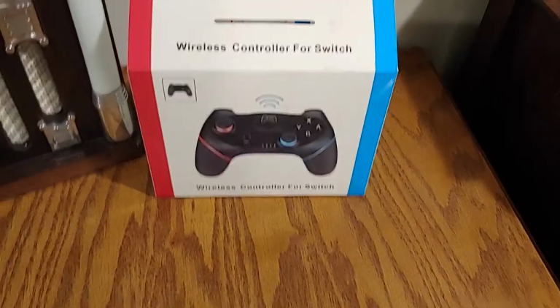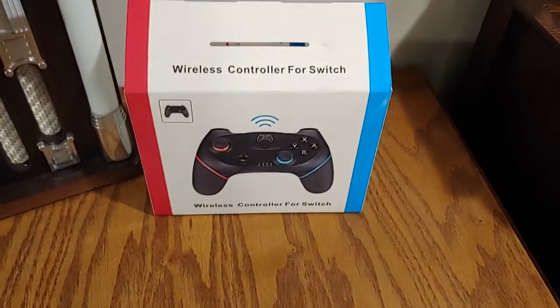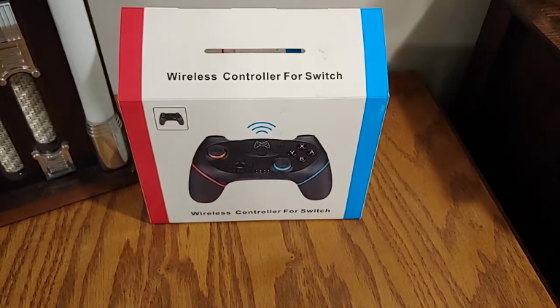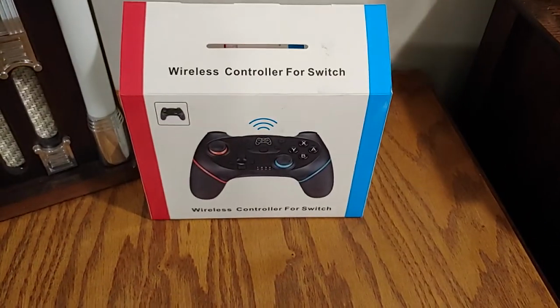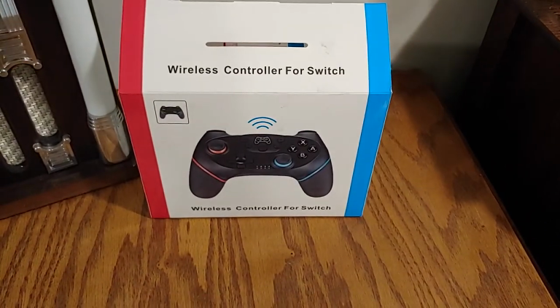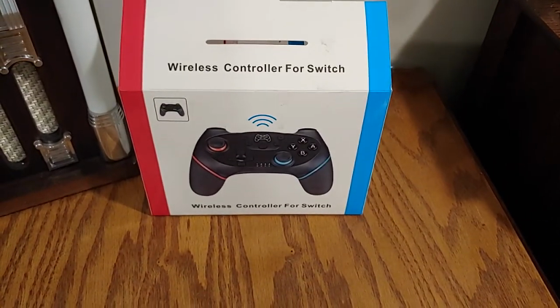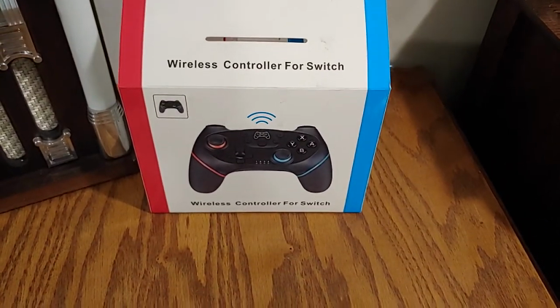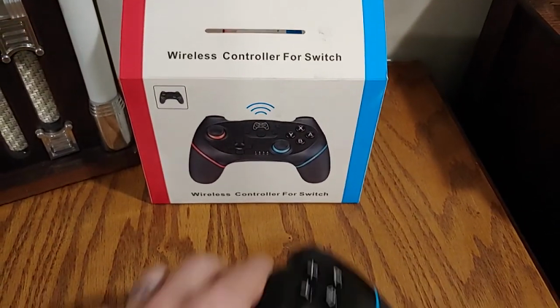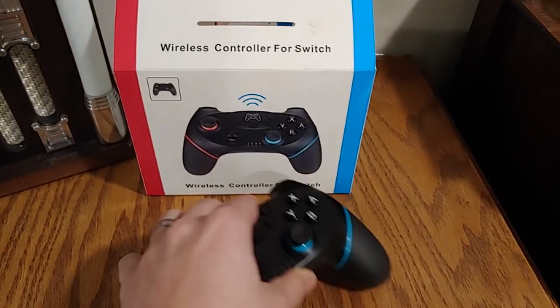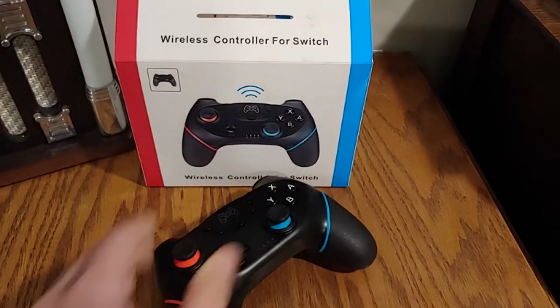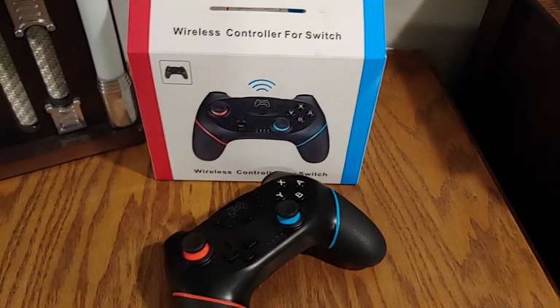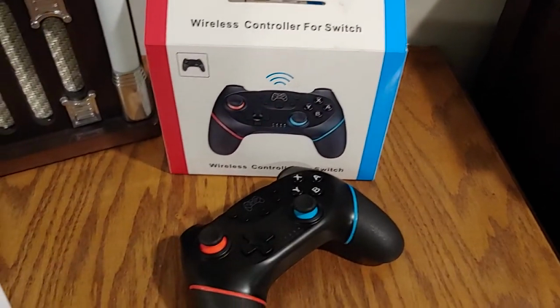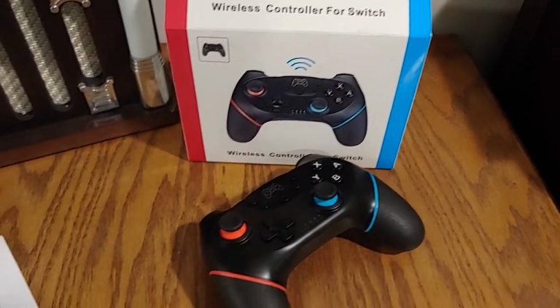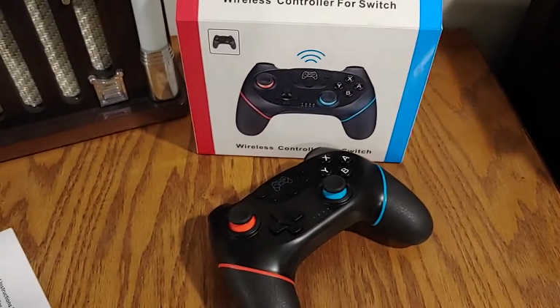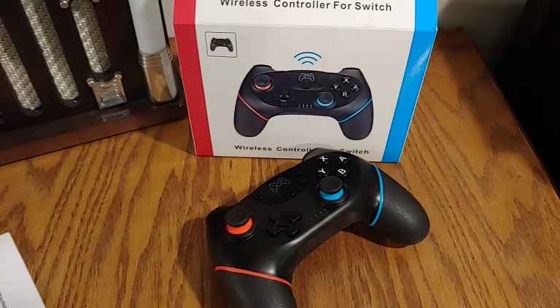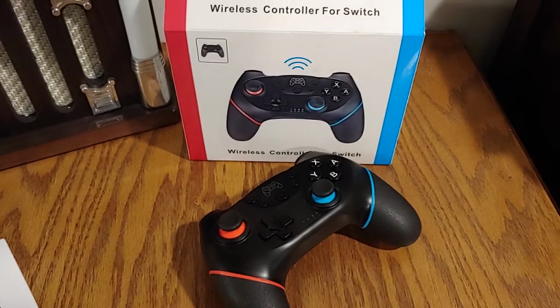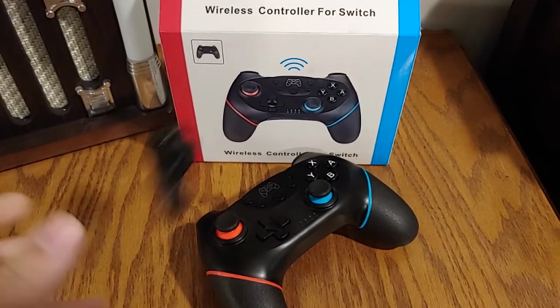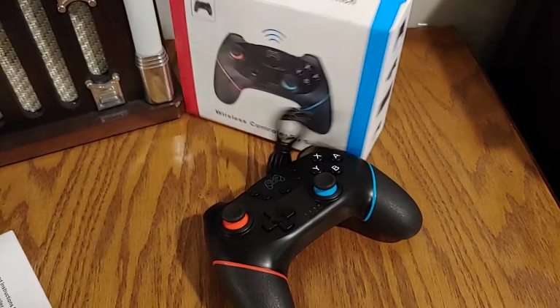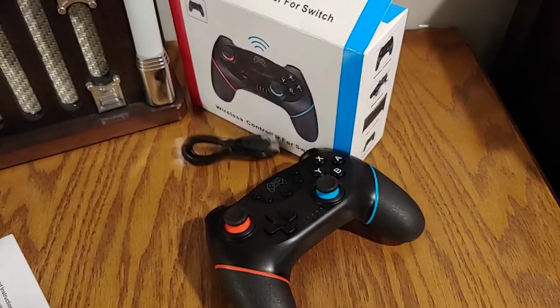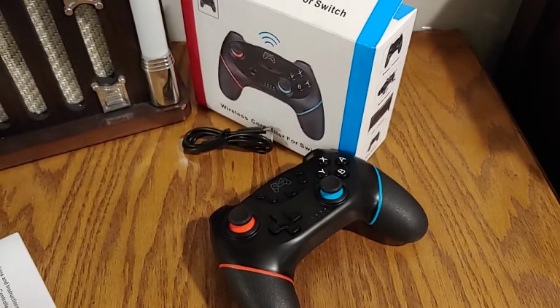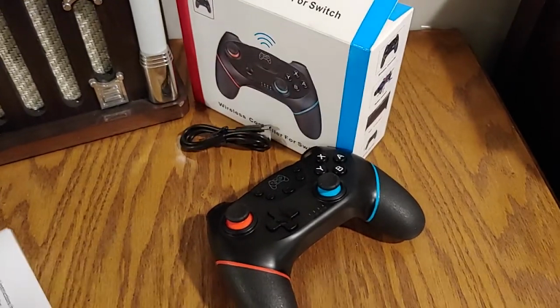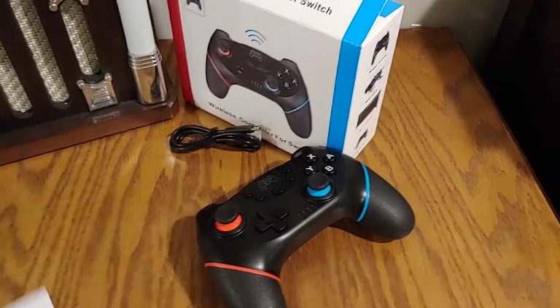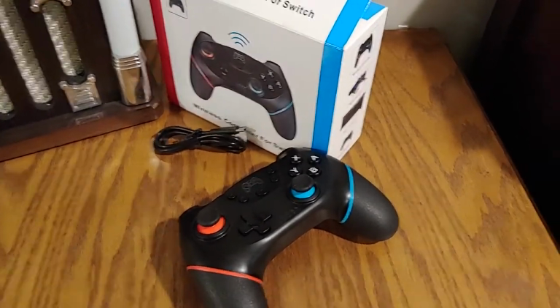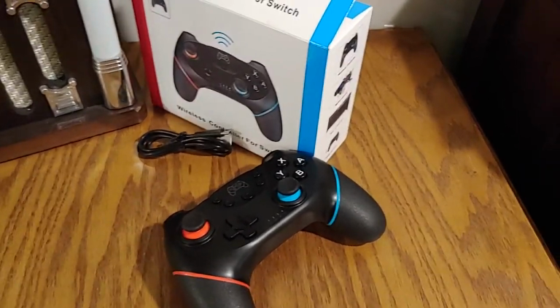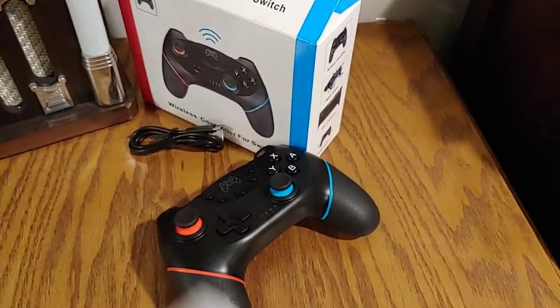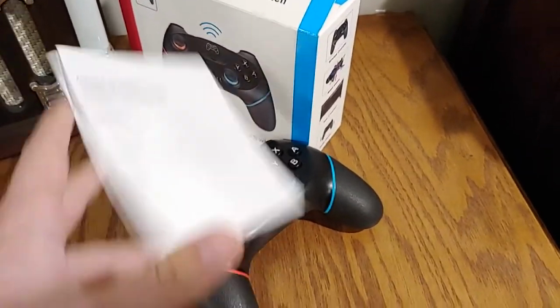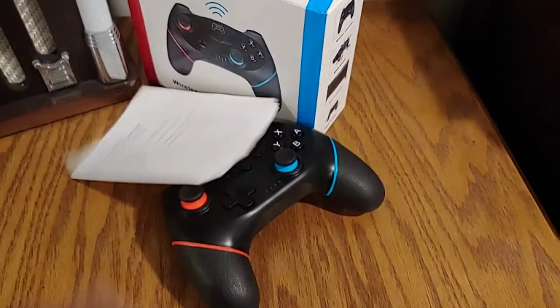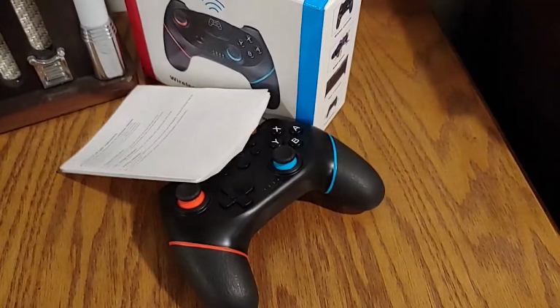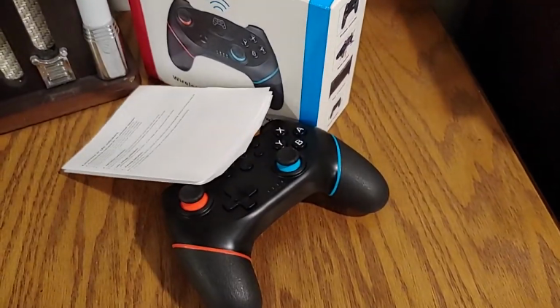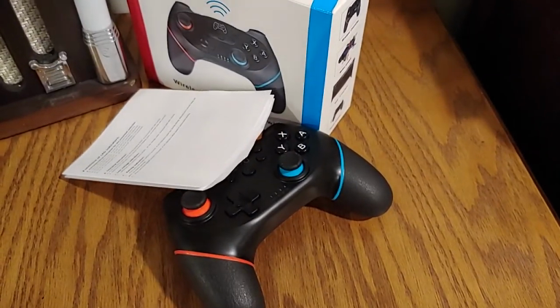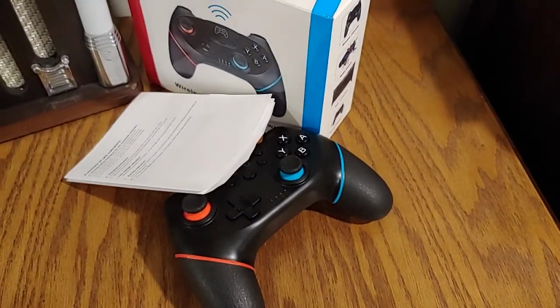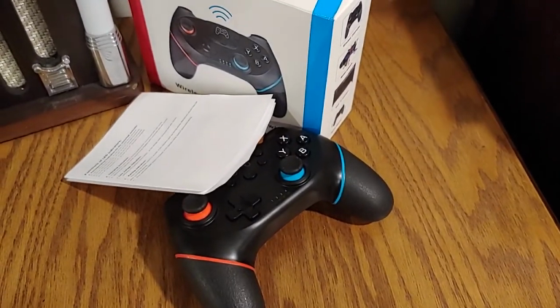Starting with the unboxing, you get the controller itself, a USB-C charging cable with no power brick, and instructions on how to pair this with your Switch.